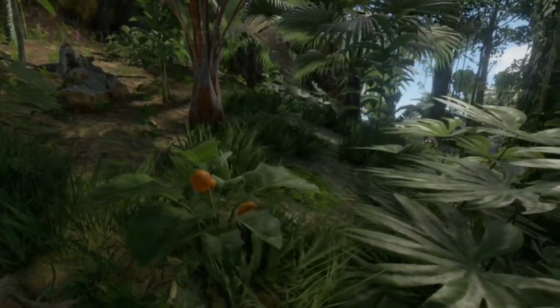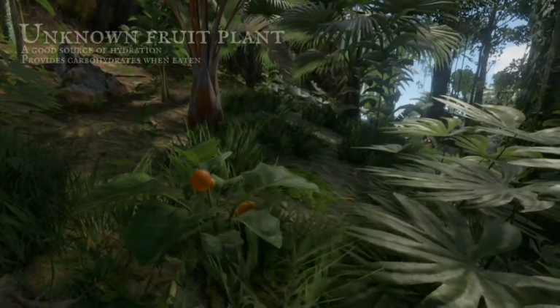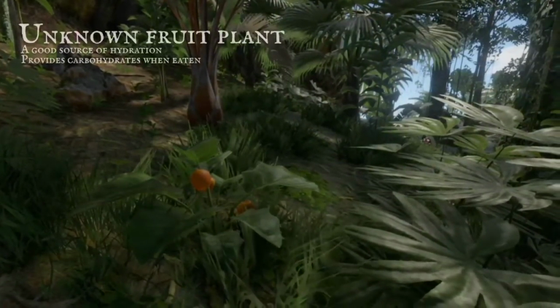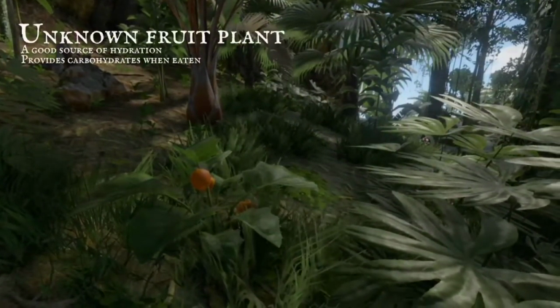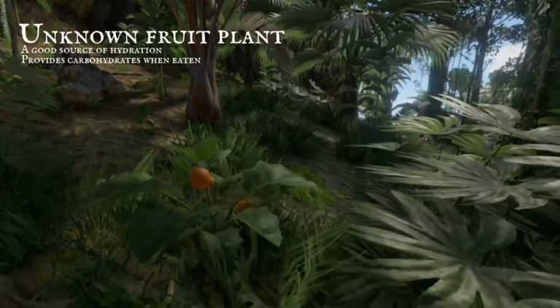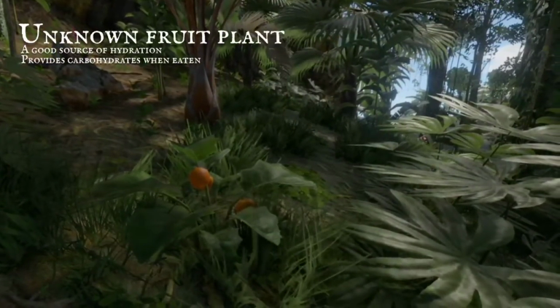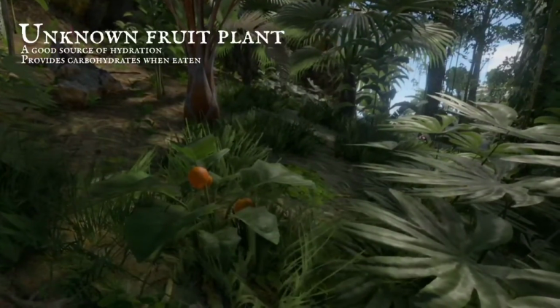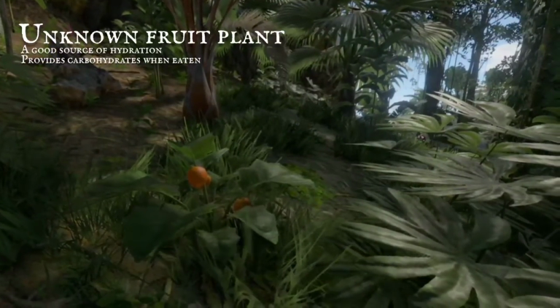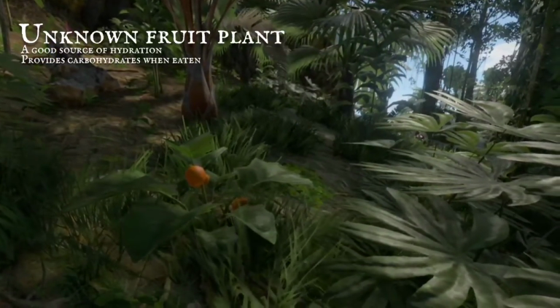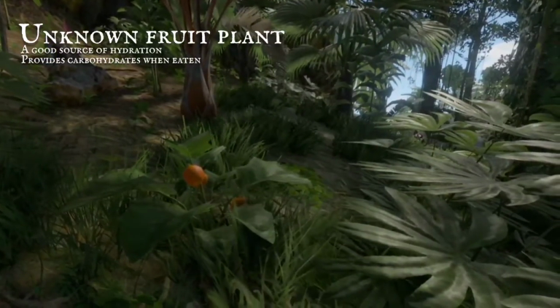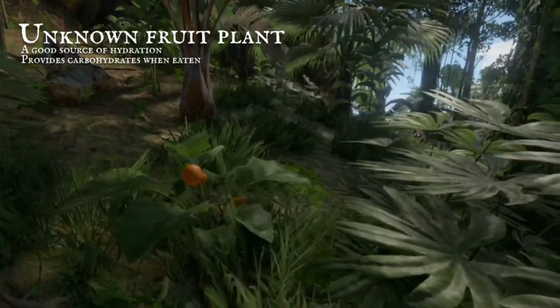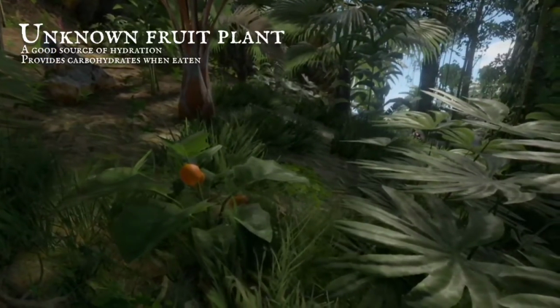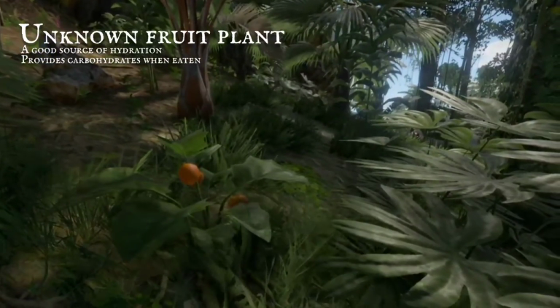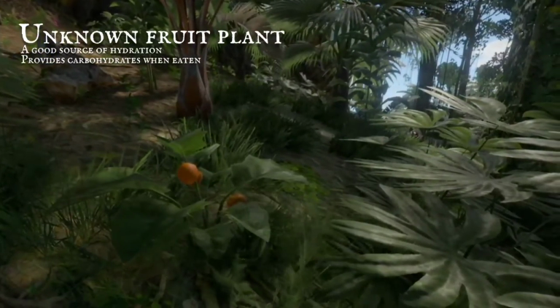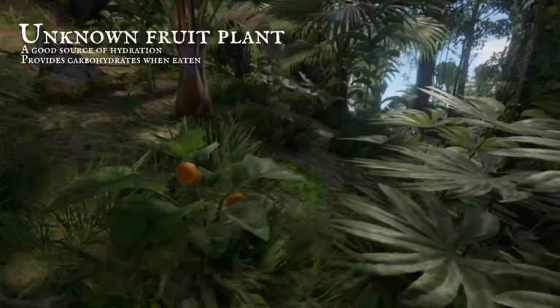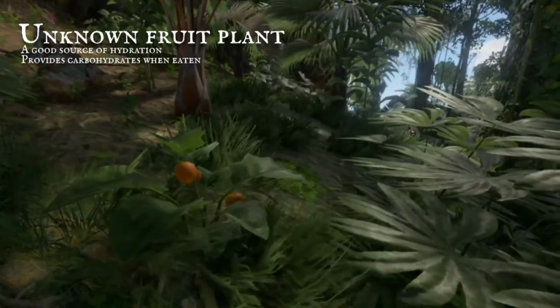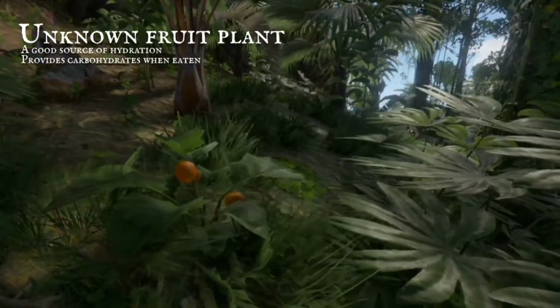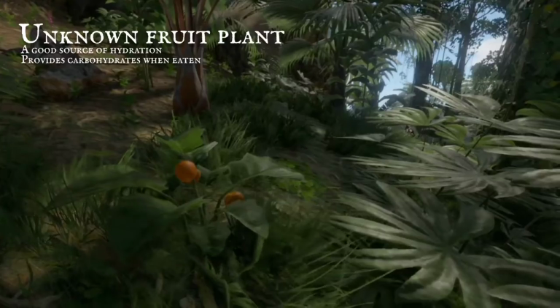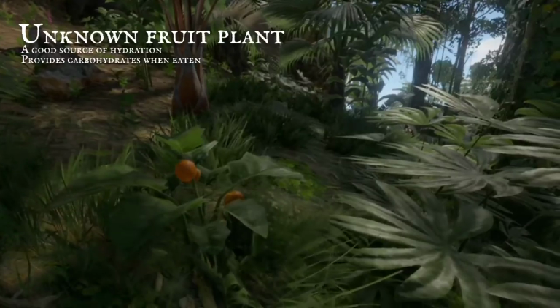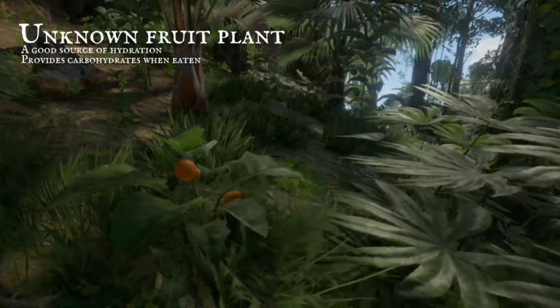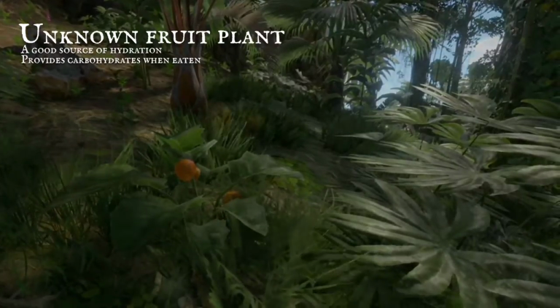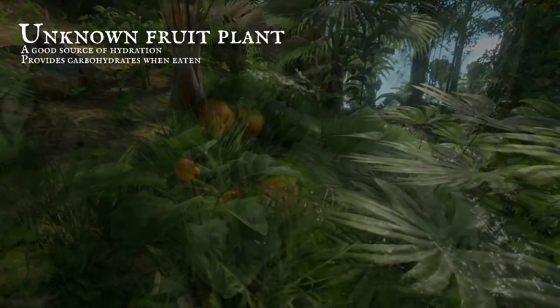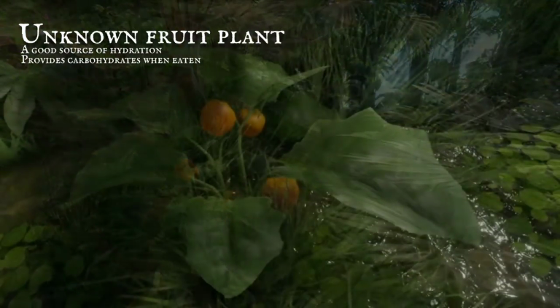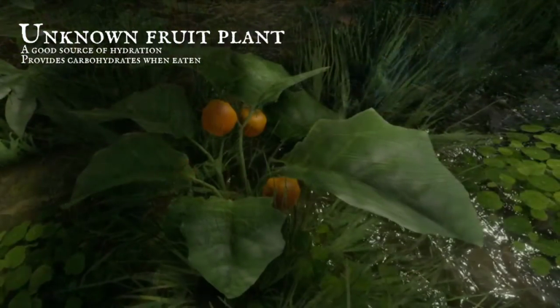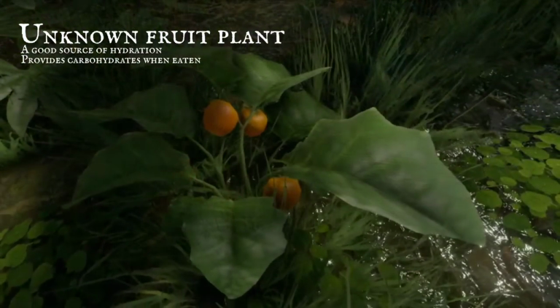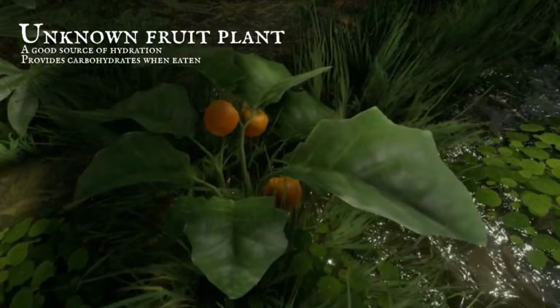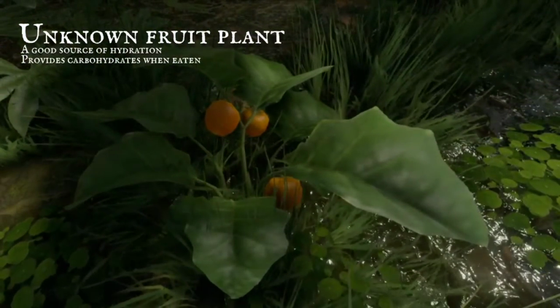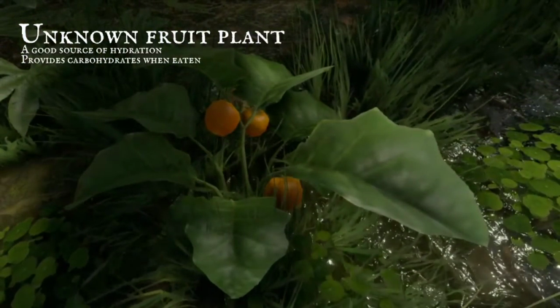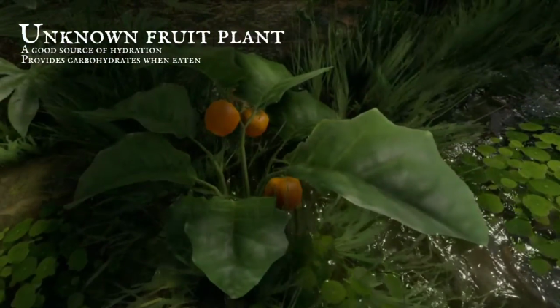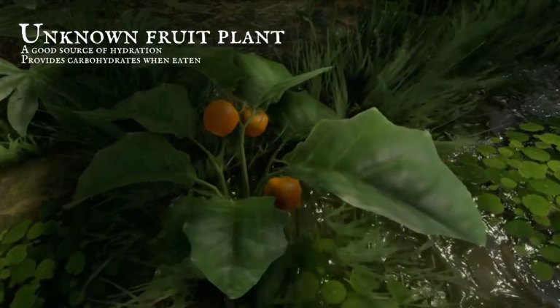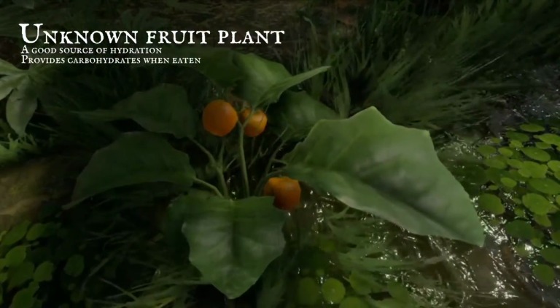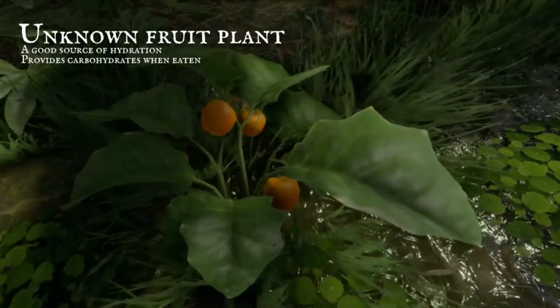Orange fruits on bushes, growing much lower to the ground, provide ample hydration — a treat worth keeping around.